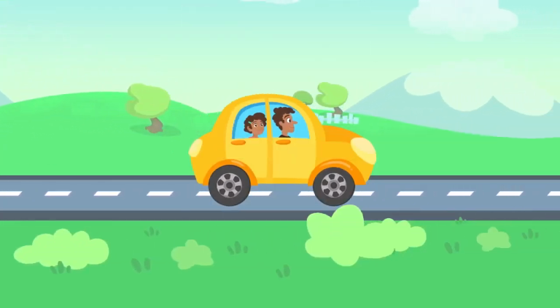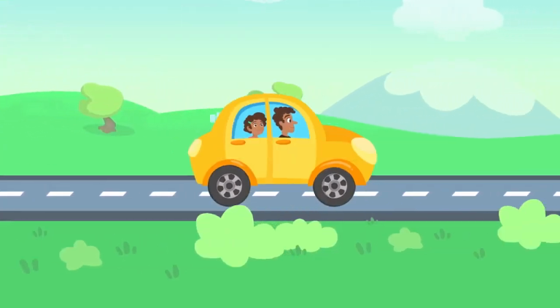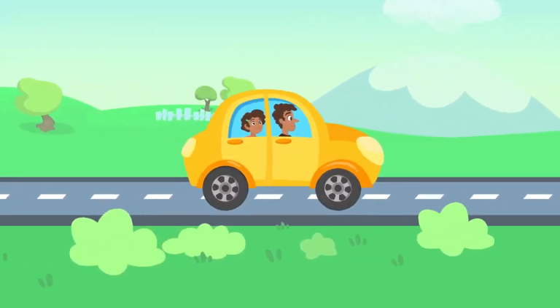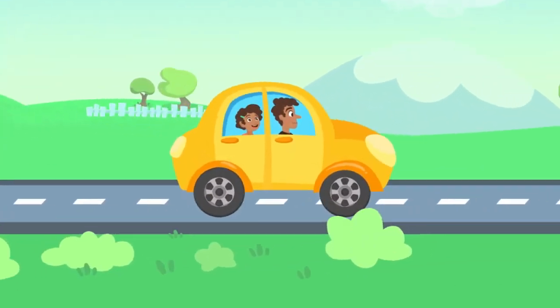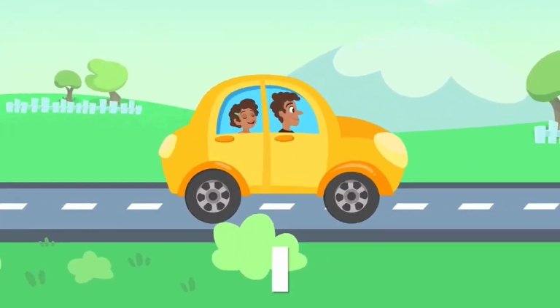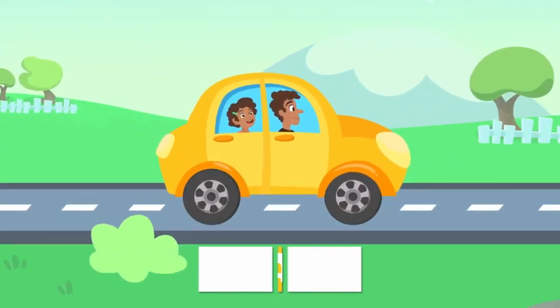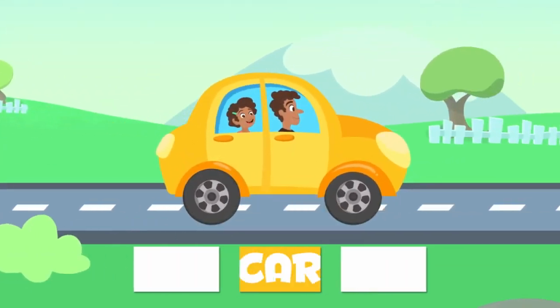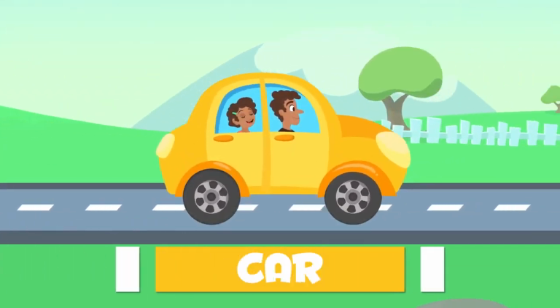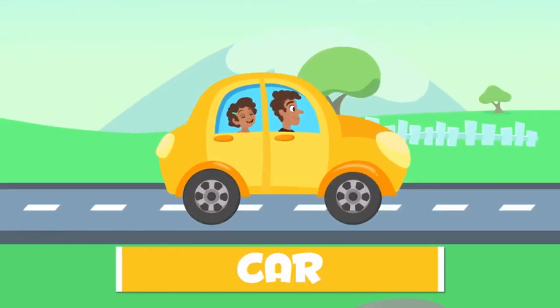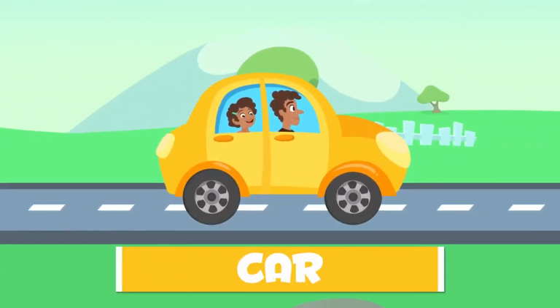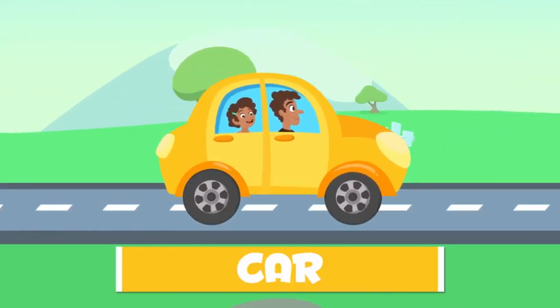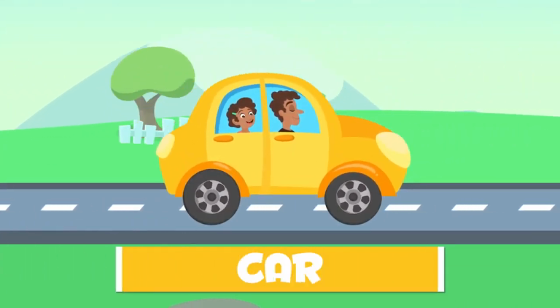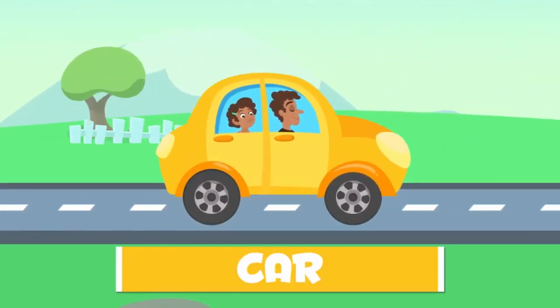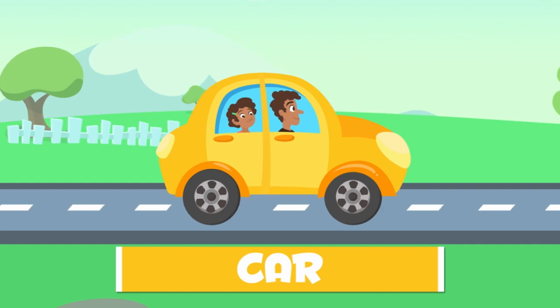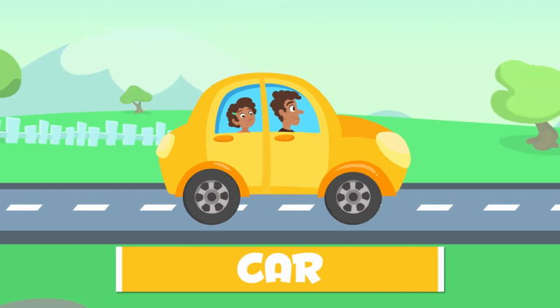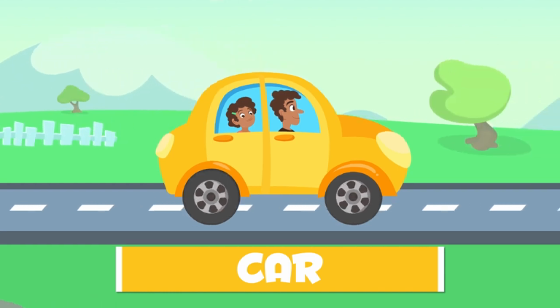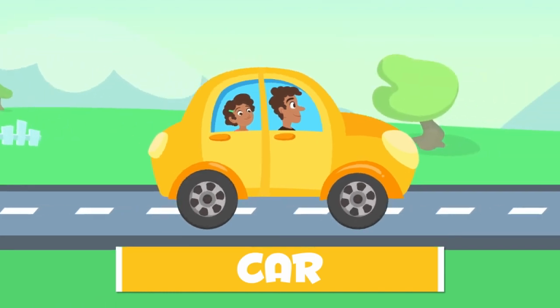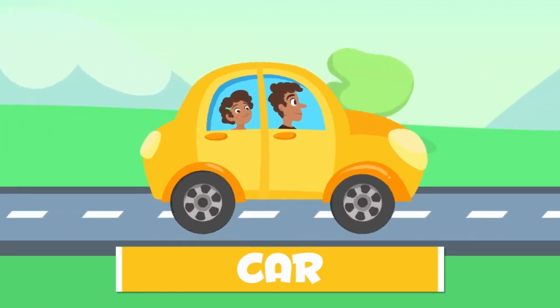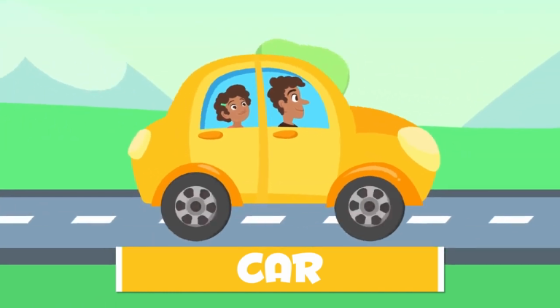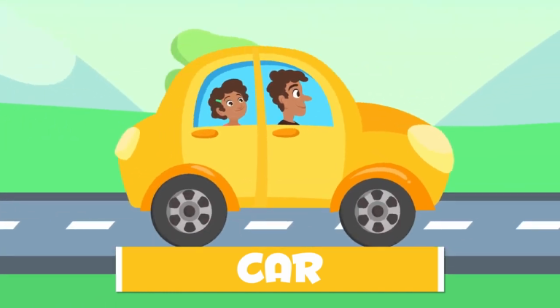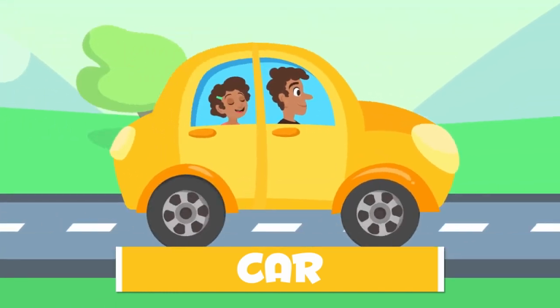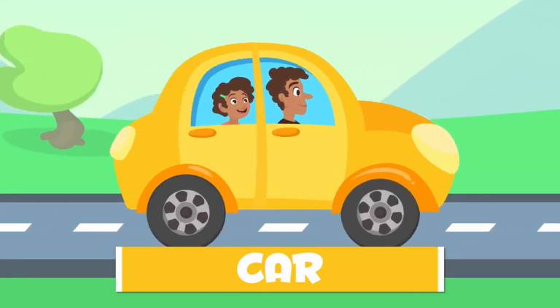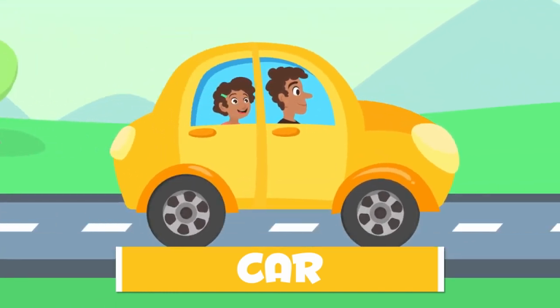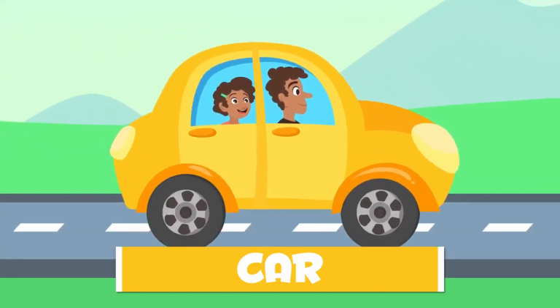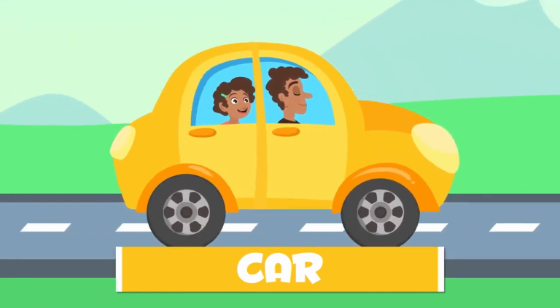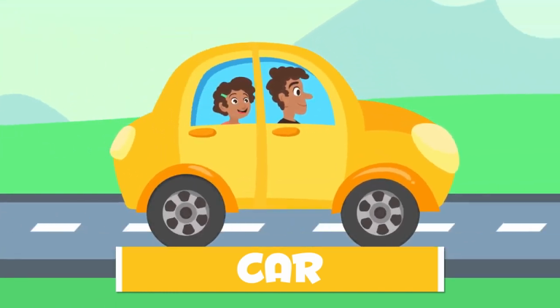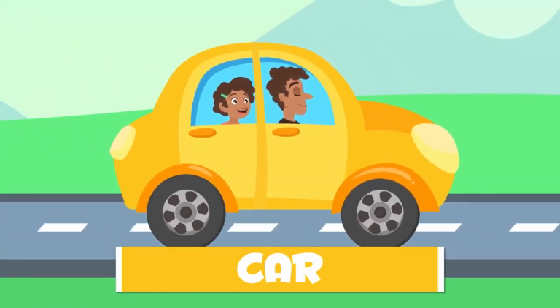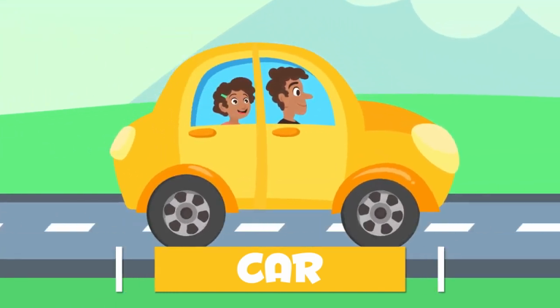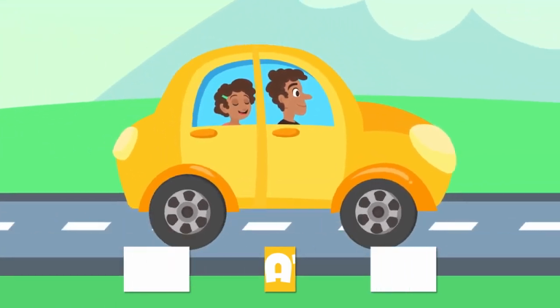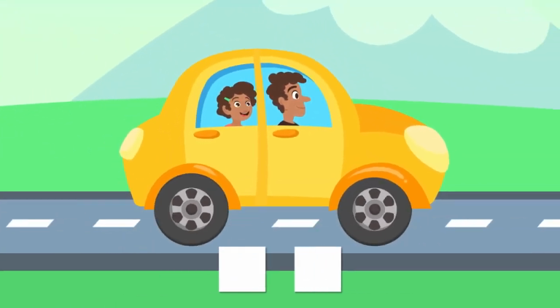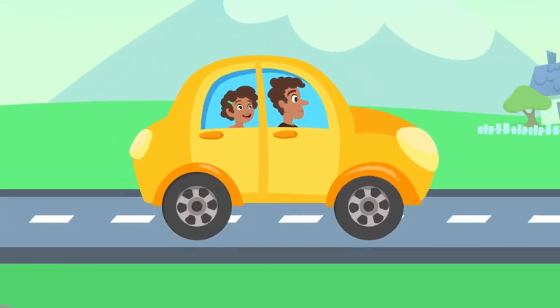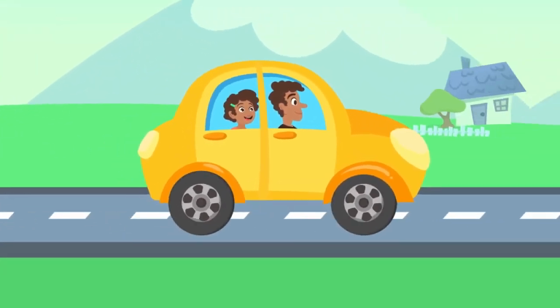This is a car. It's one of the most popular. It has four wheels and can fit your family. Let's go for a drive.